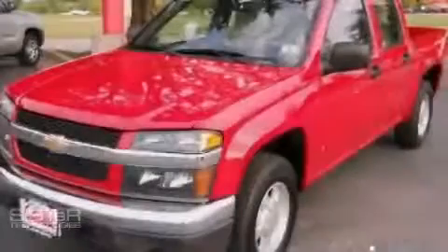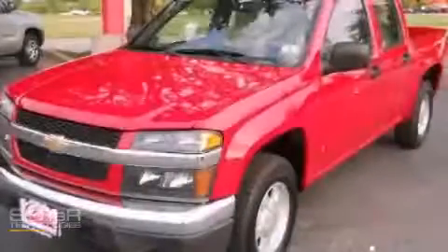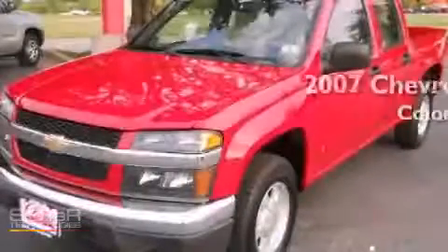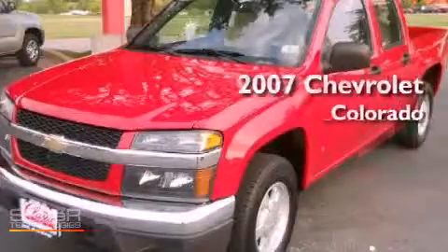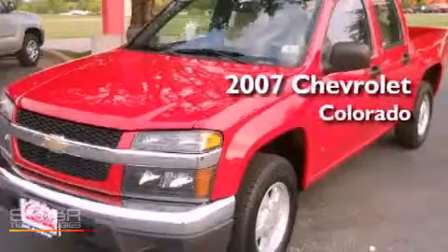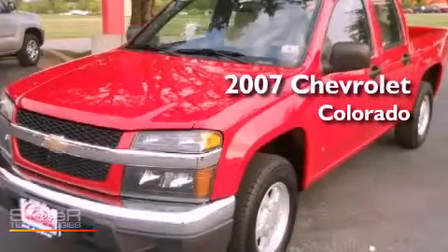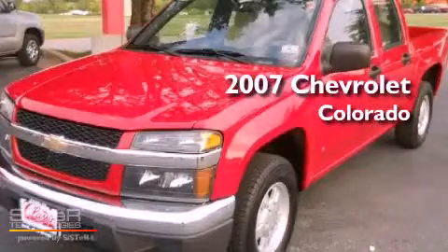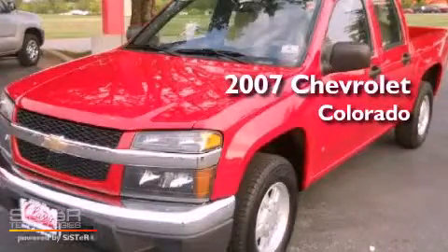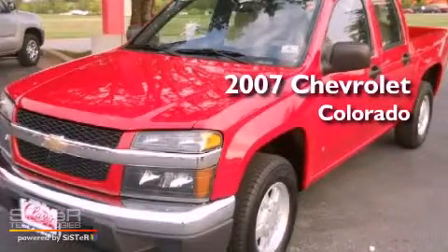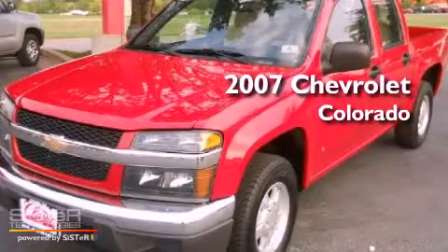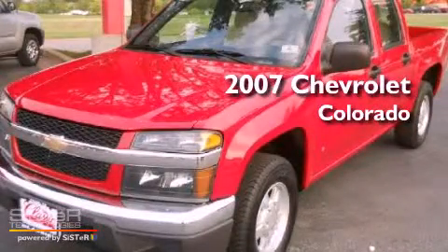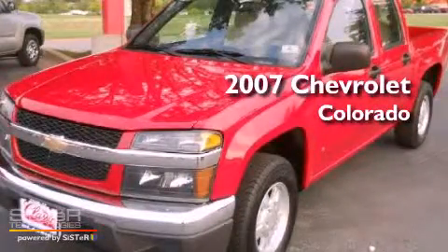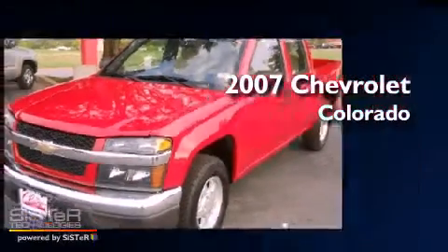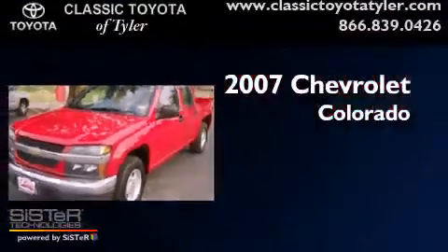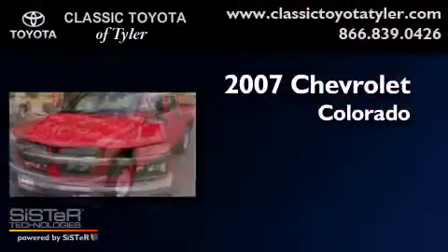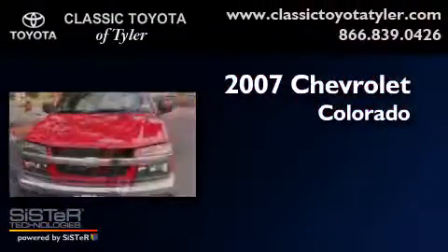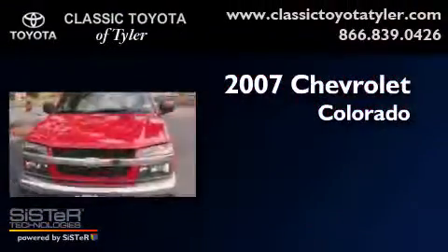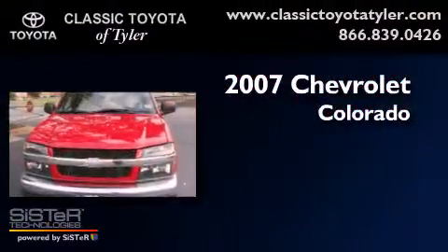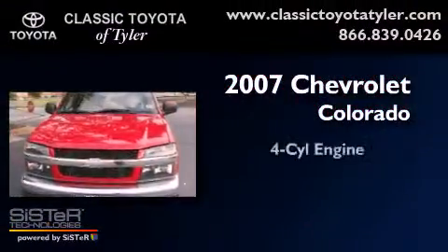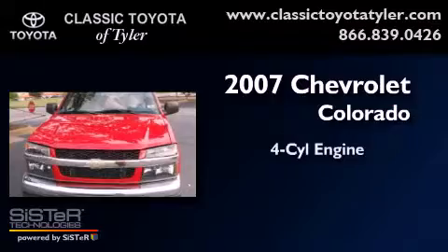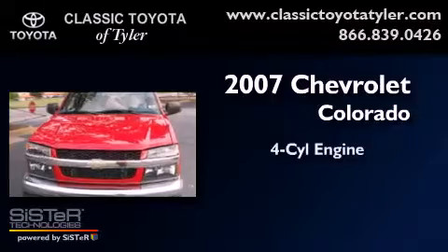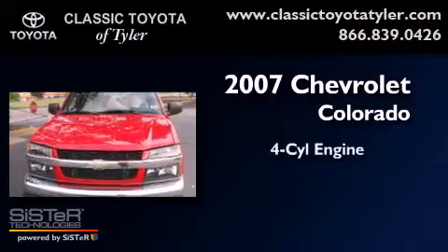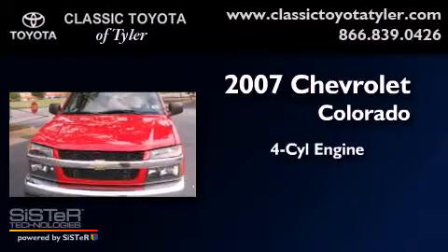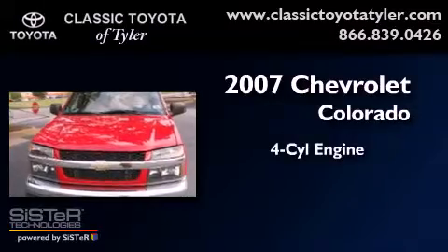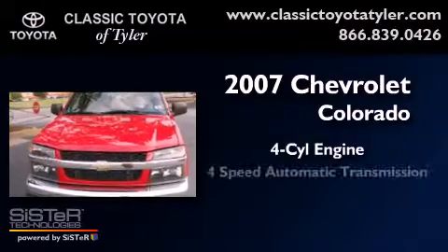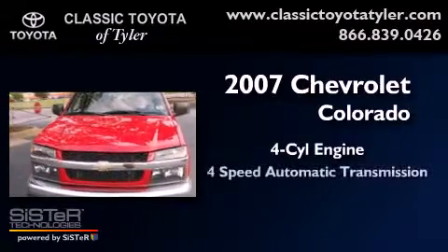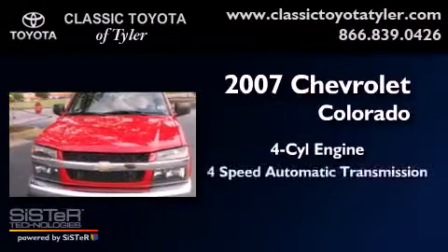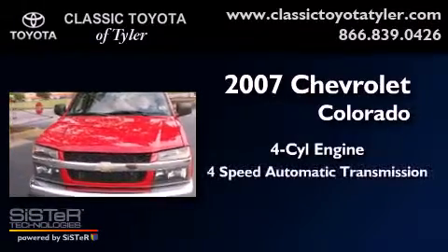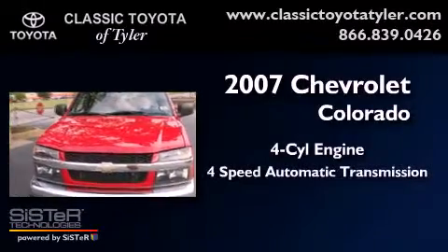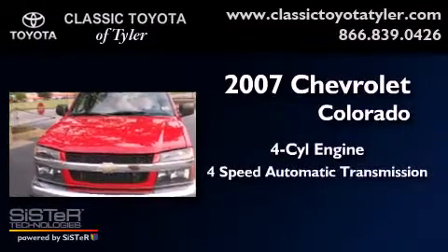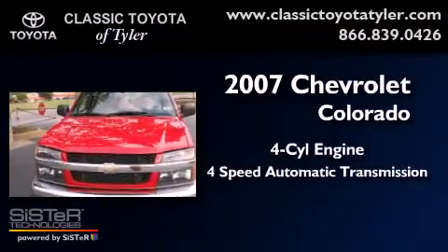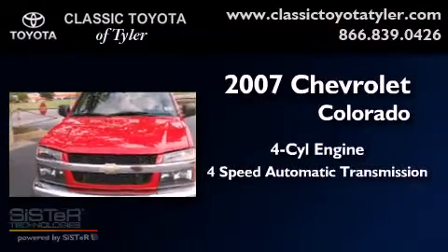This is a 2007 Chevrolet Colorado. It has a four-cylinder engine and a four-speed automatic transmission.